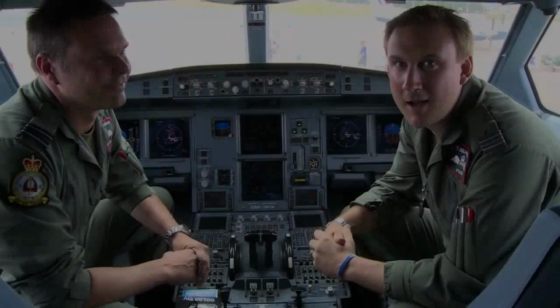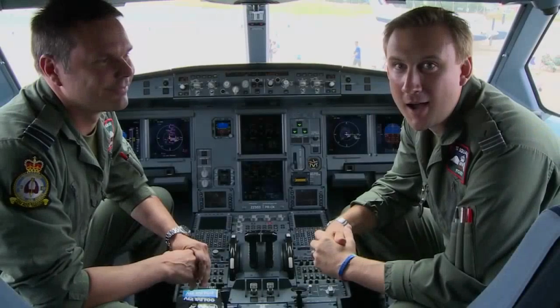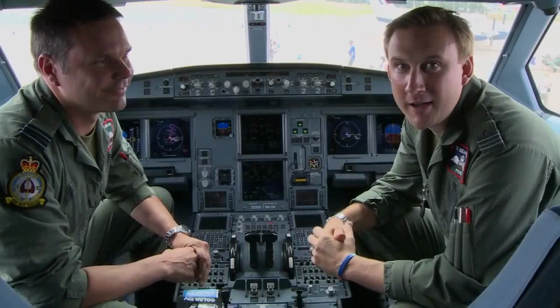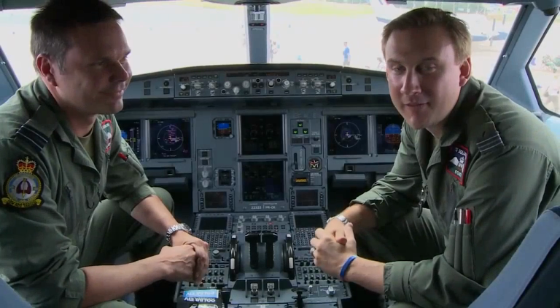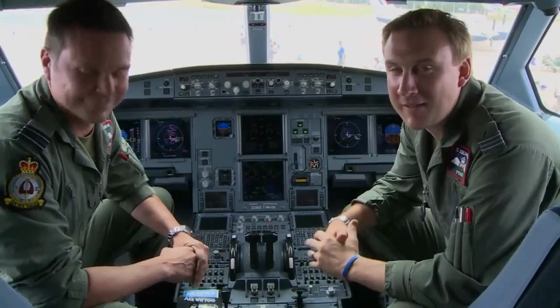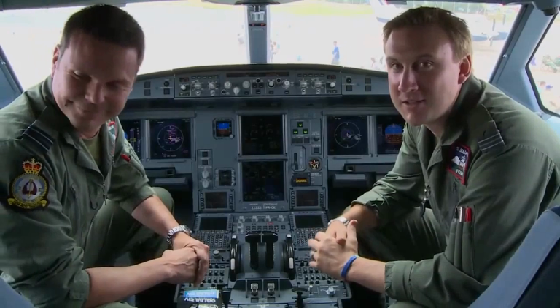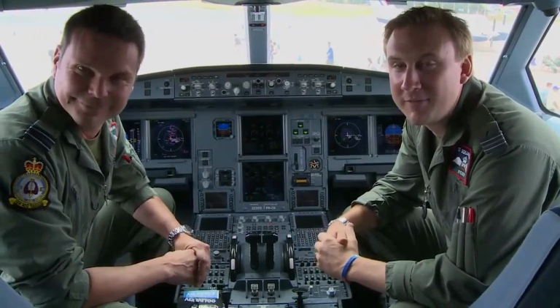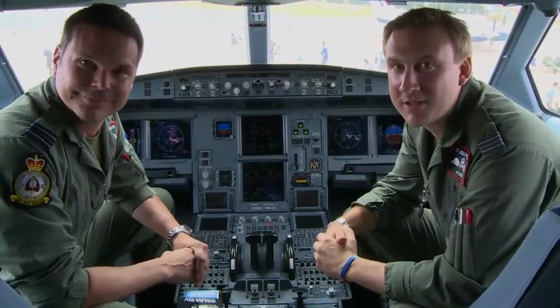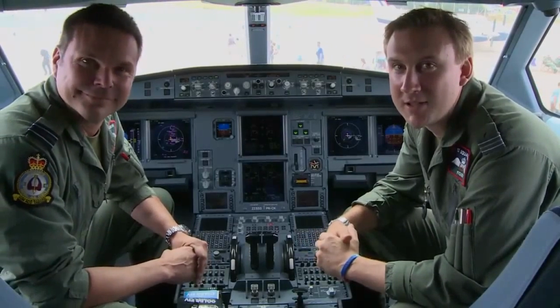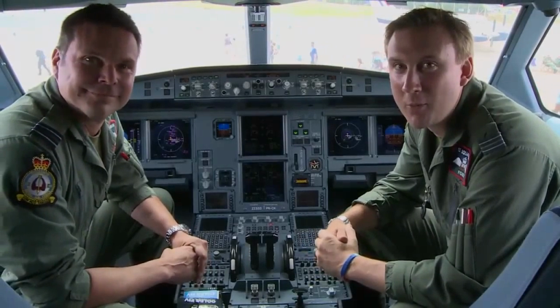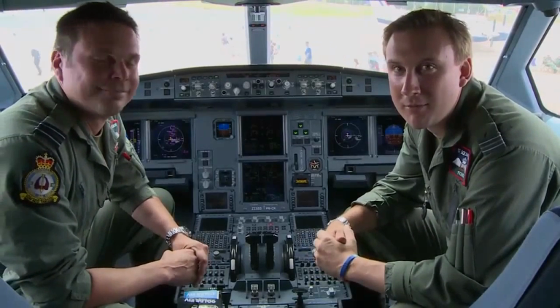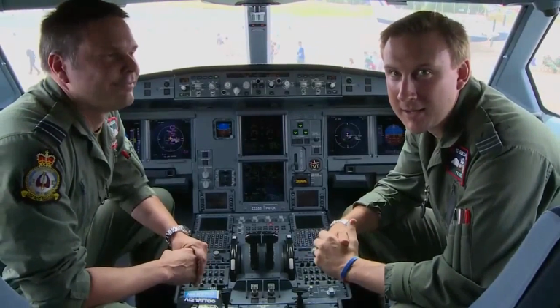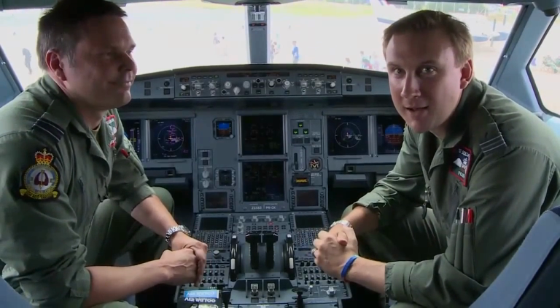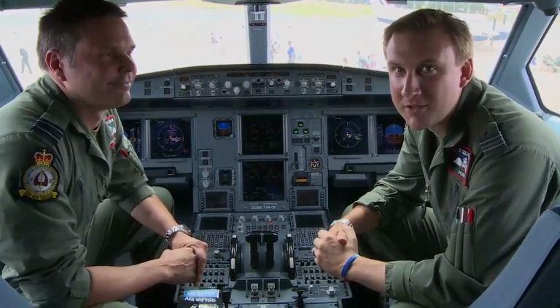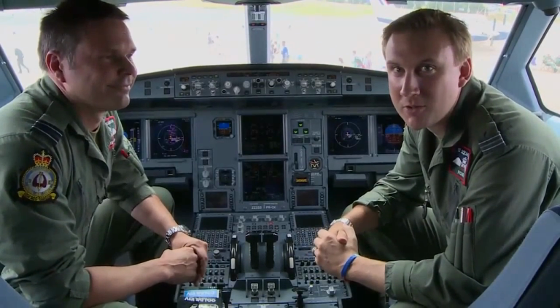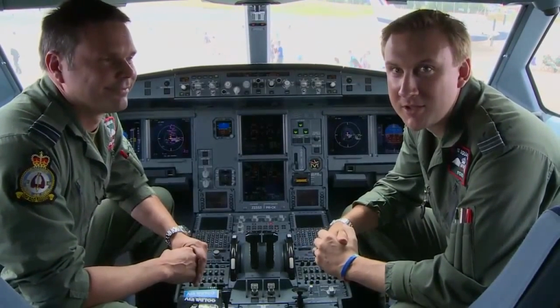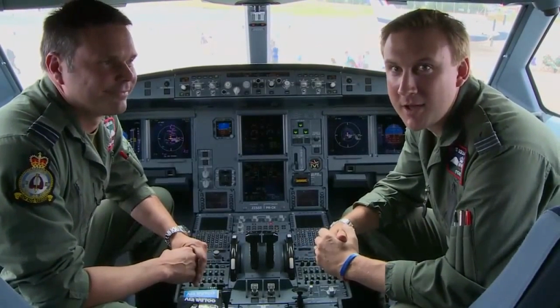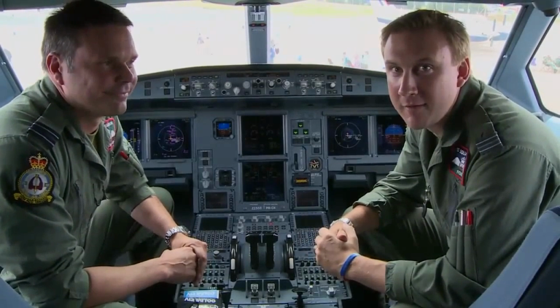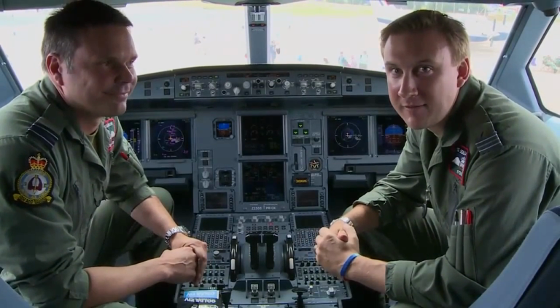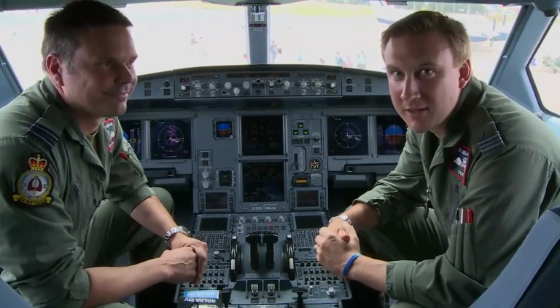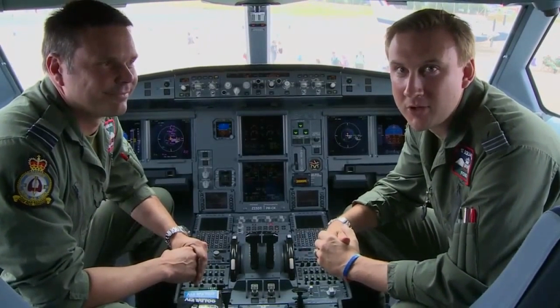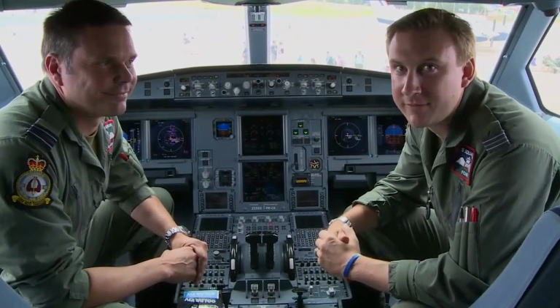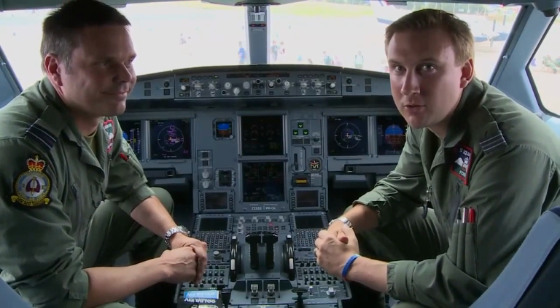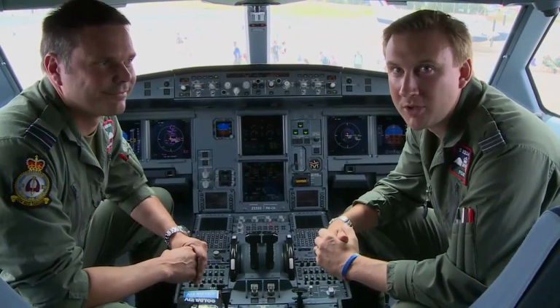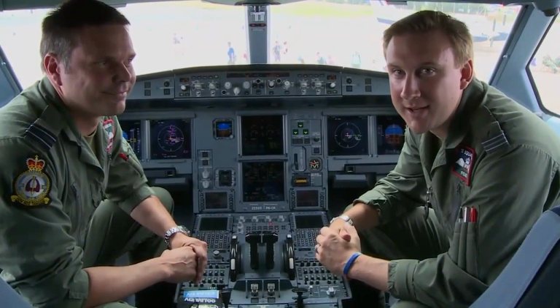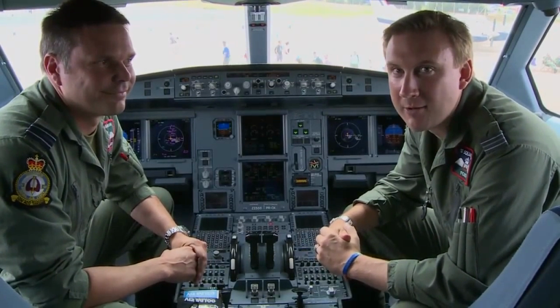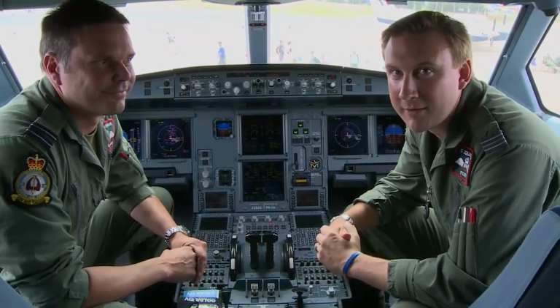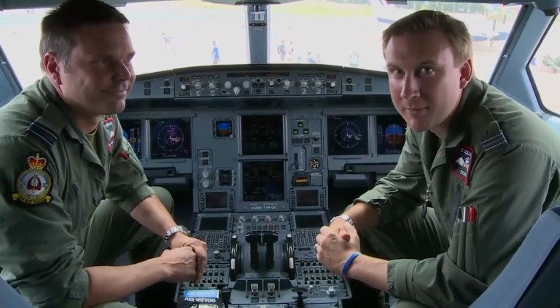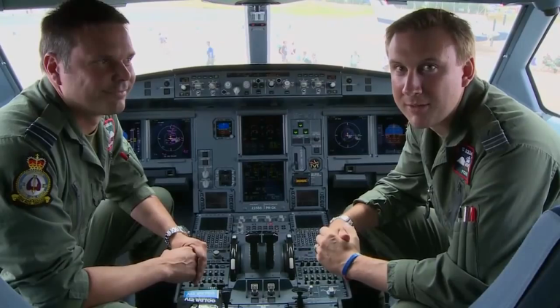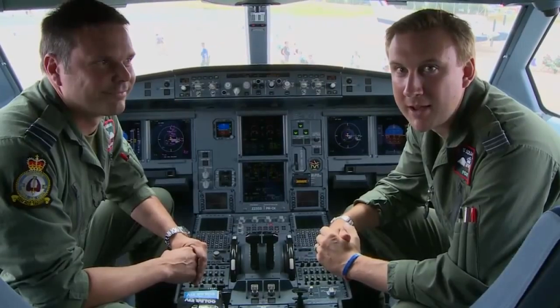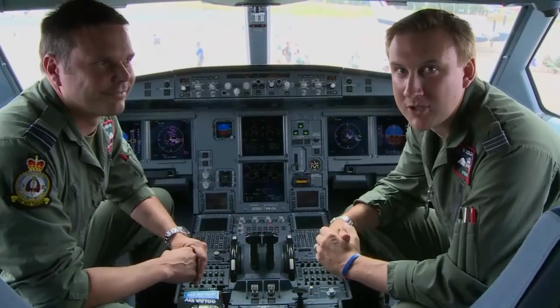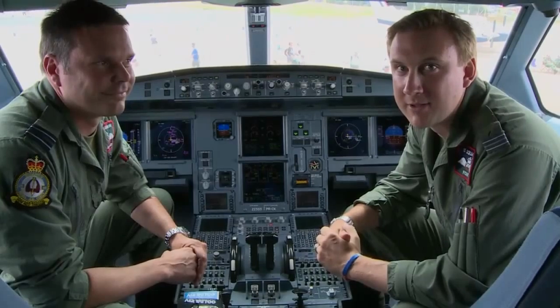Hi, I'm flight attendant Tom Fox, I'm one of the regular pilots on the squadron. I've been flying the Voyager for one year now and I've got about 300 hours.